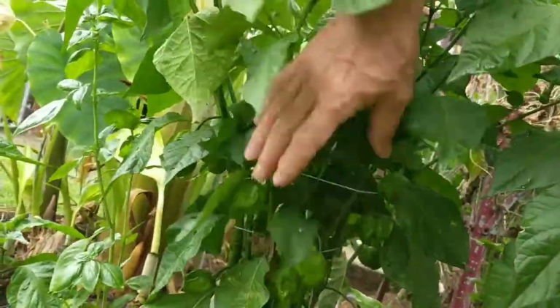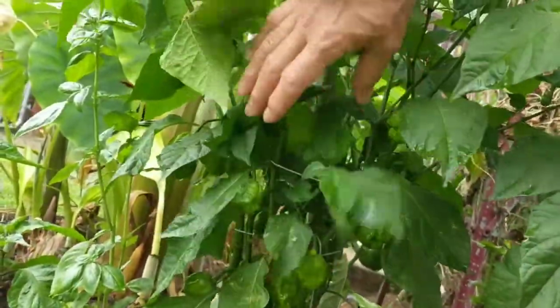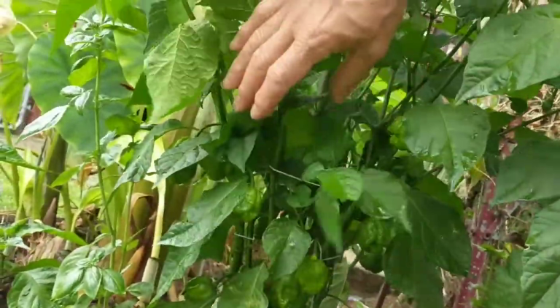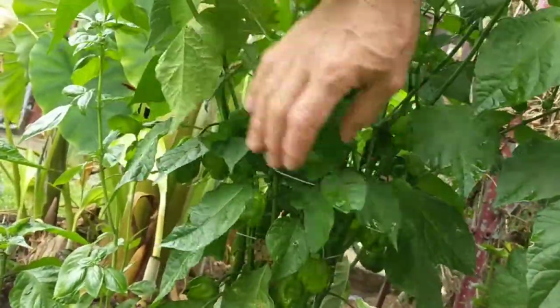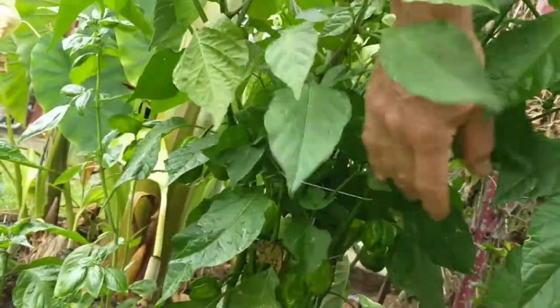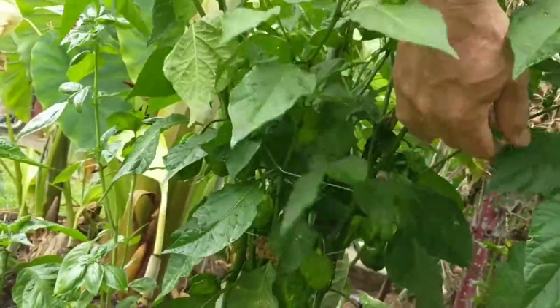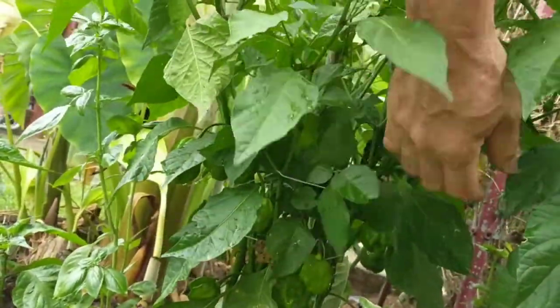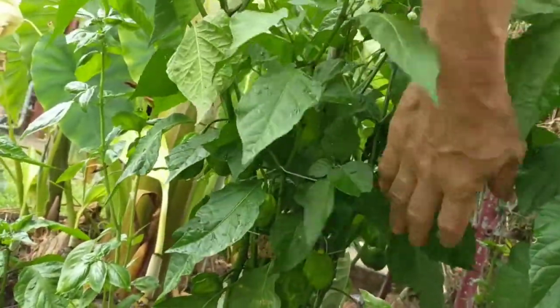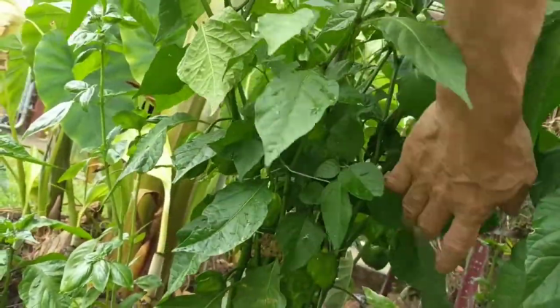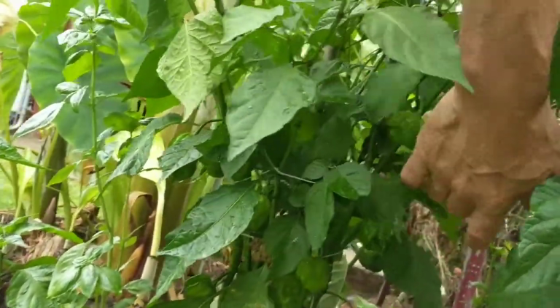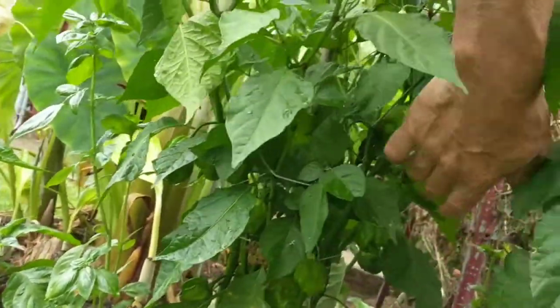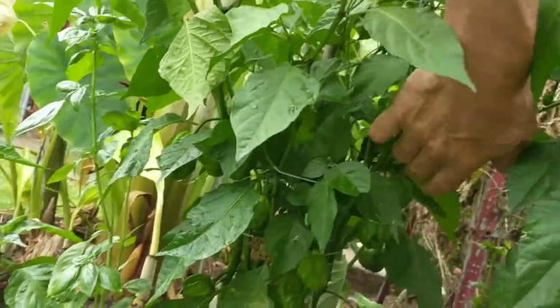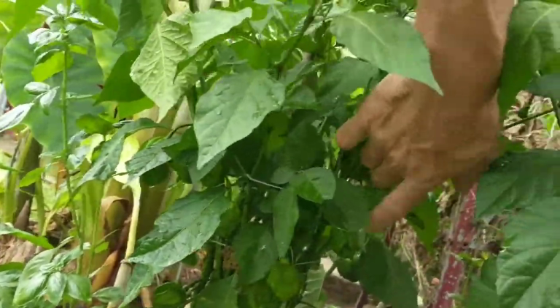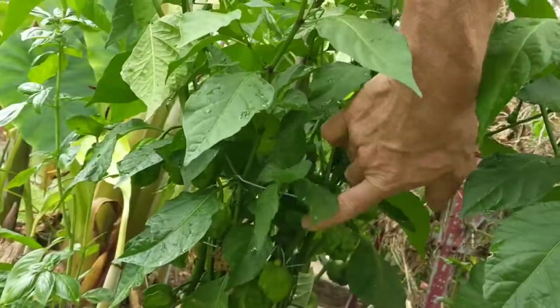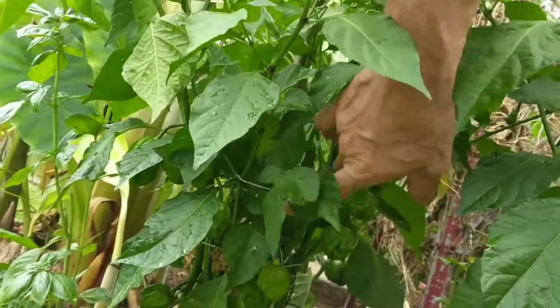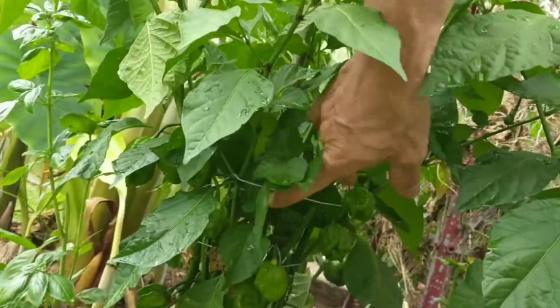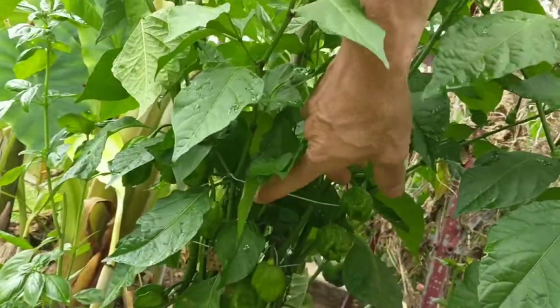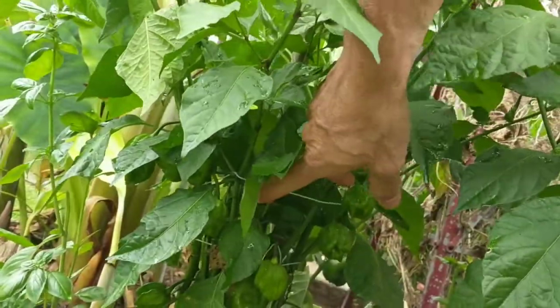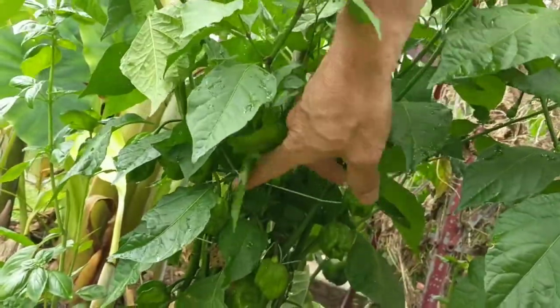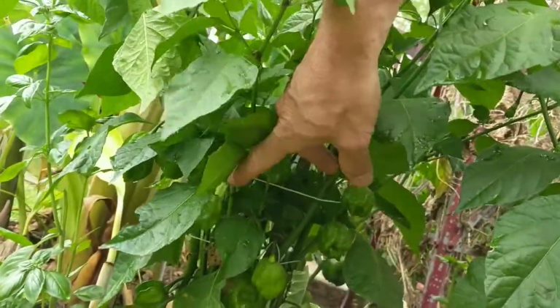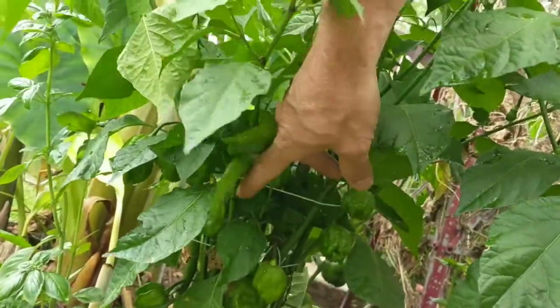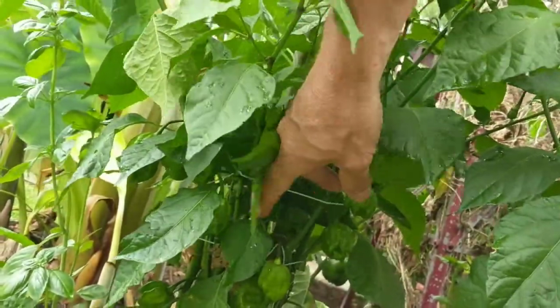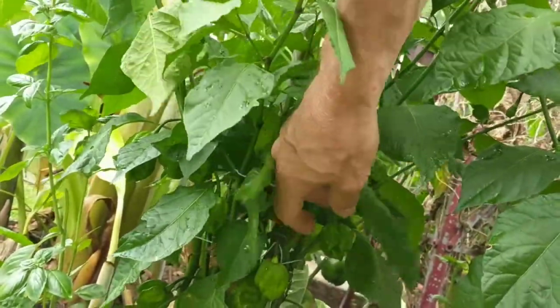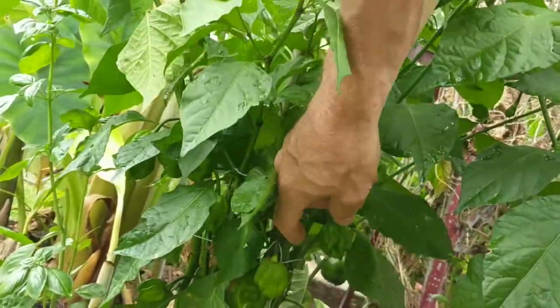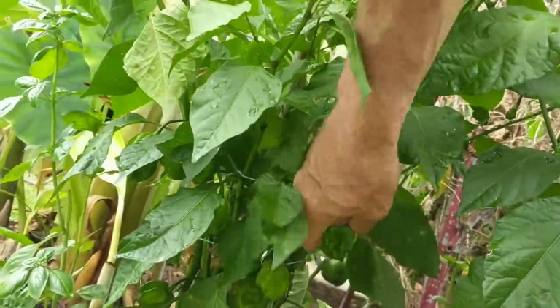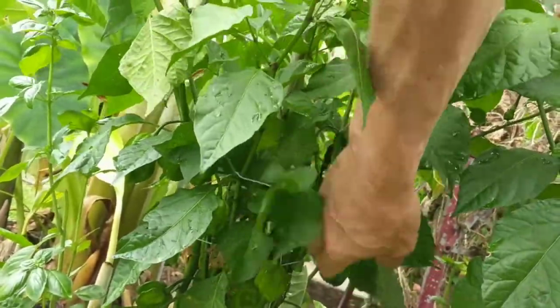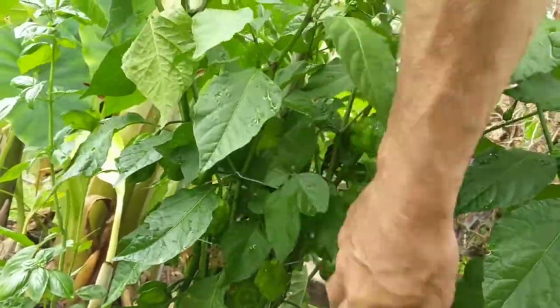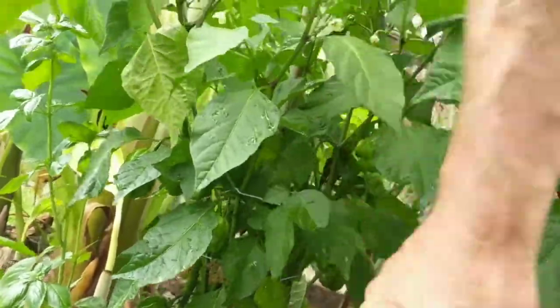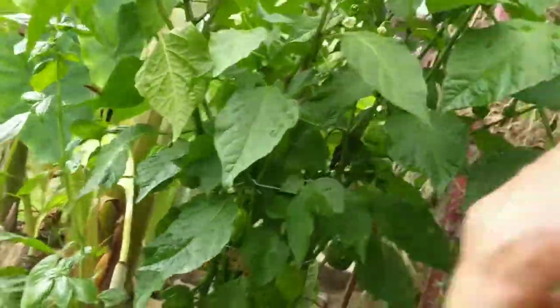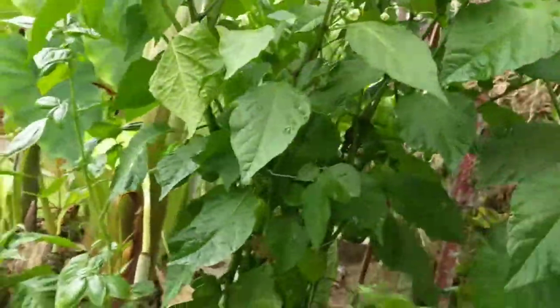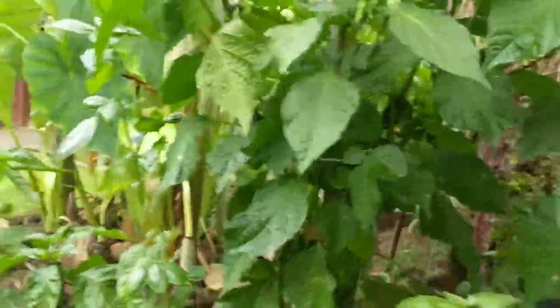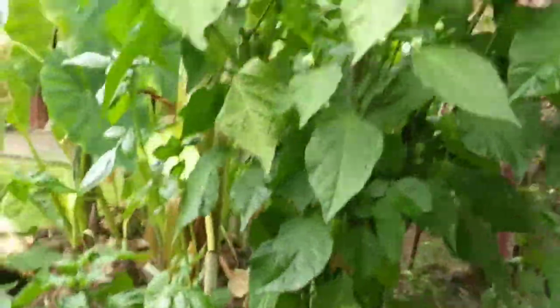Haven't got no ripe ones yet, but I wouldn't trust eating one of these either.